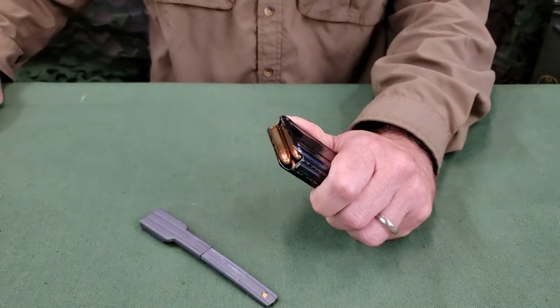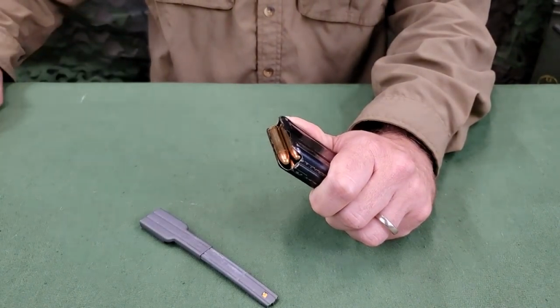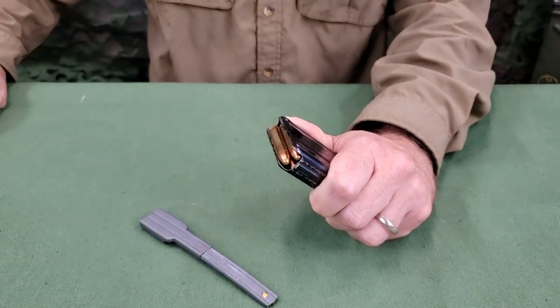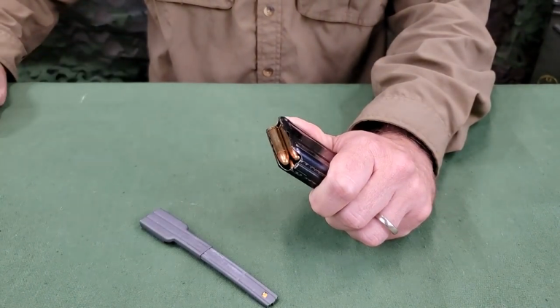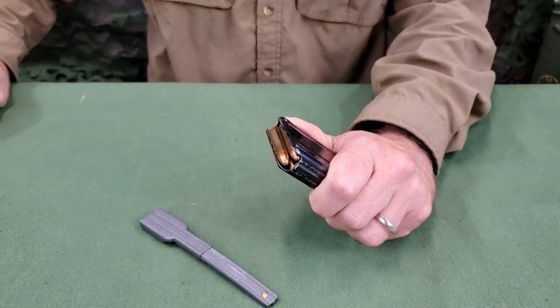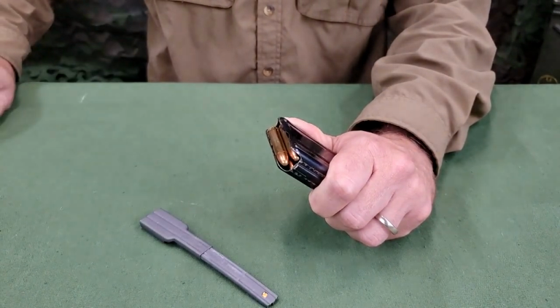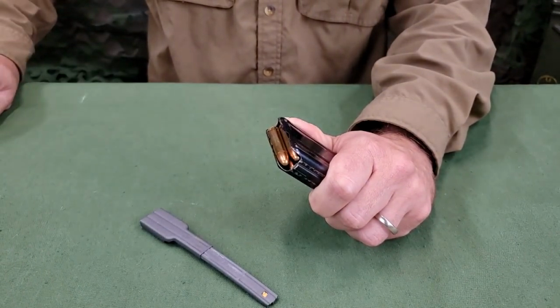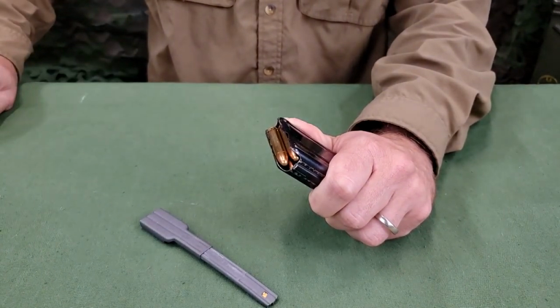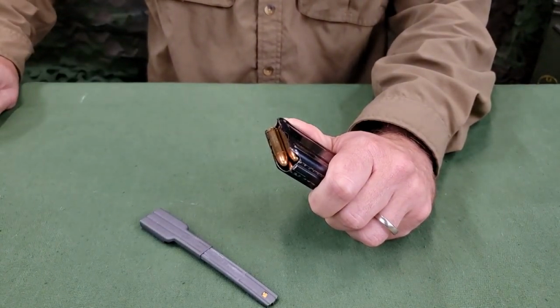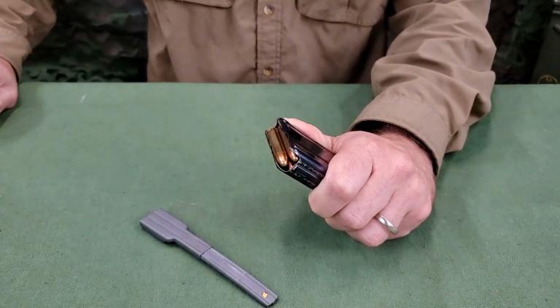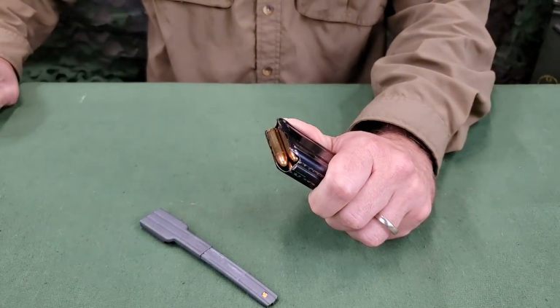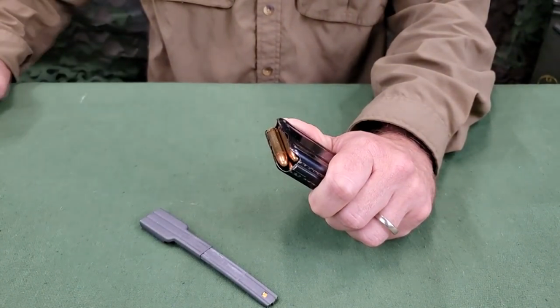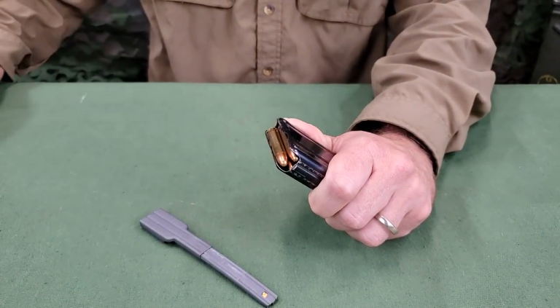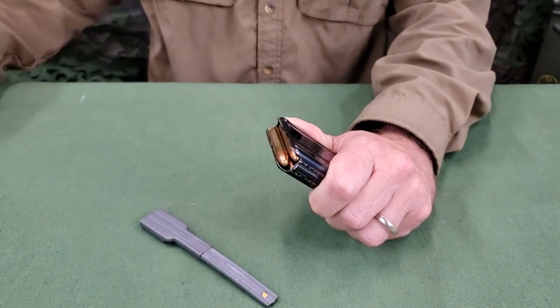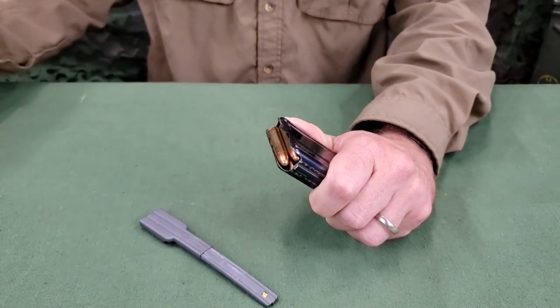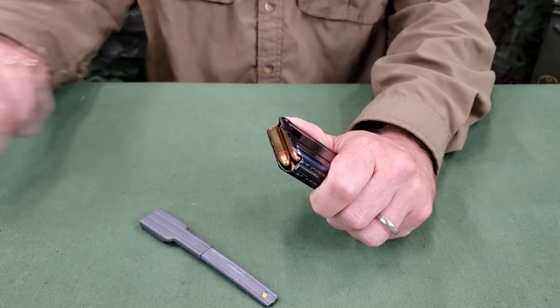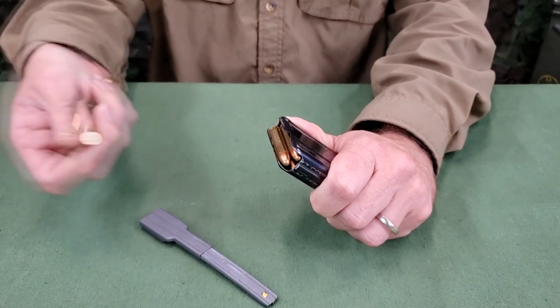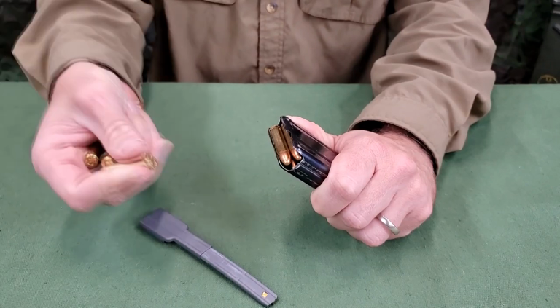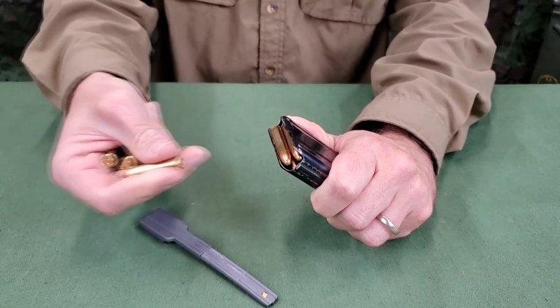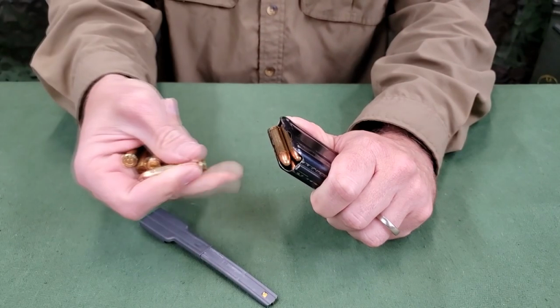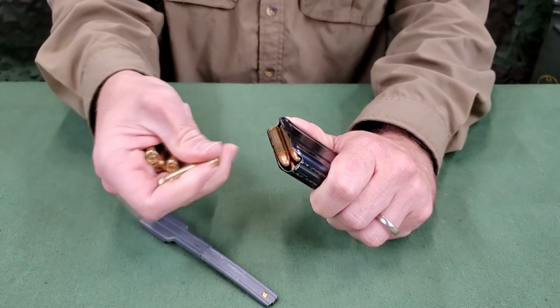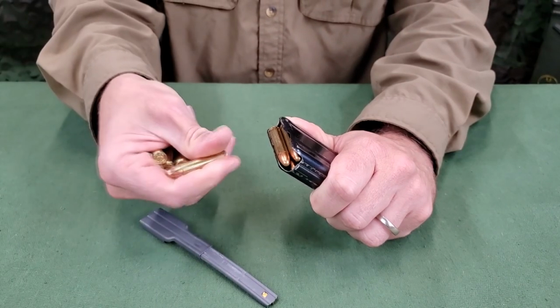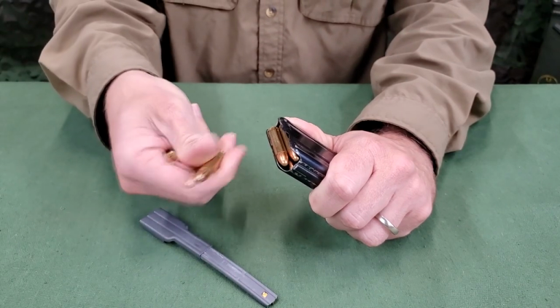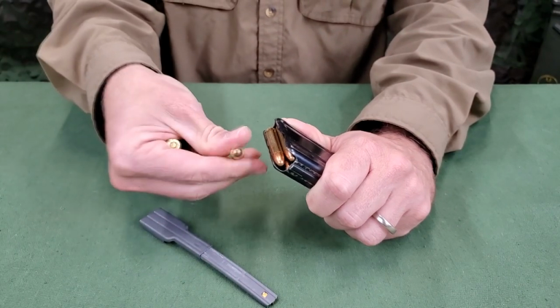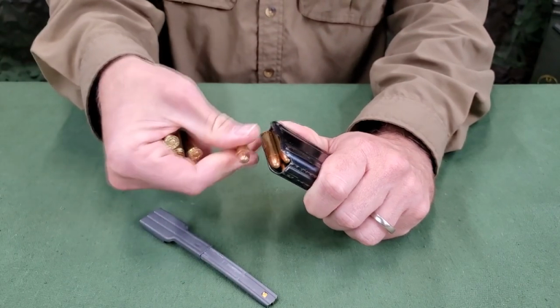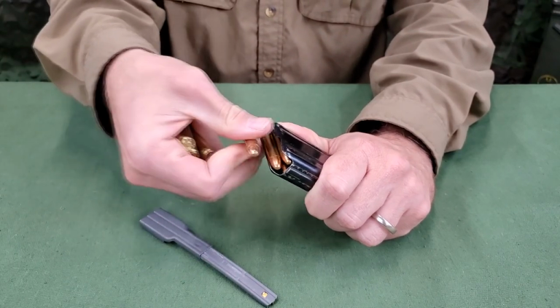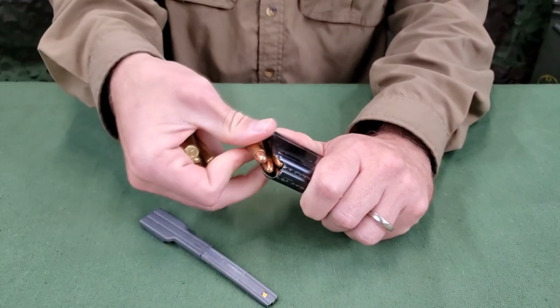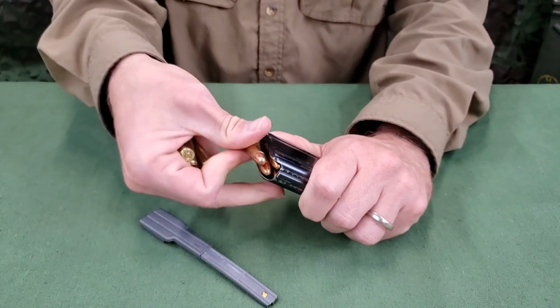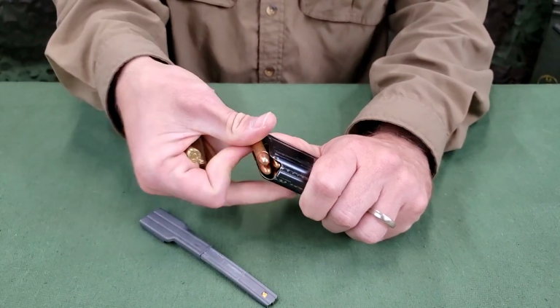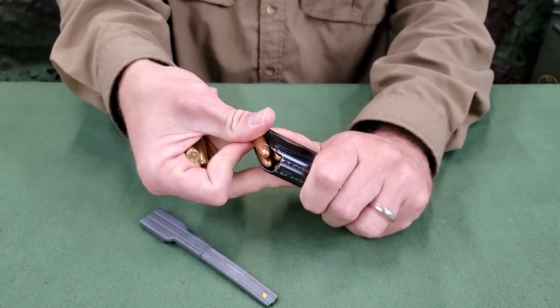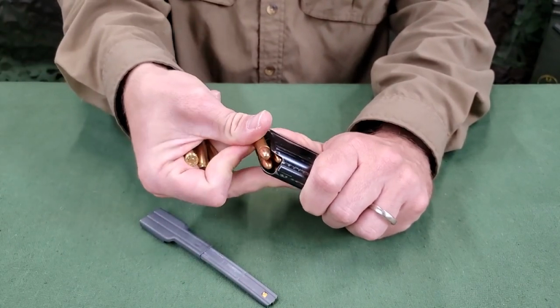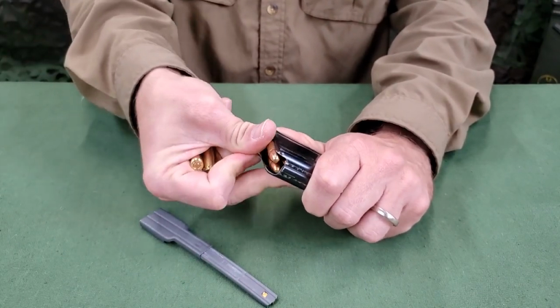The remaining cartridge space in a 15 round magazine can either be filled by hand or with a partial clip.